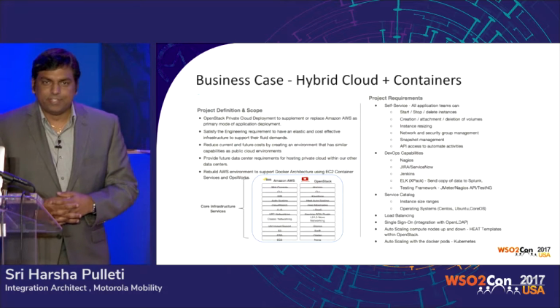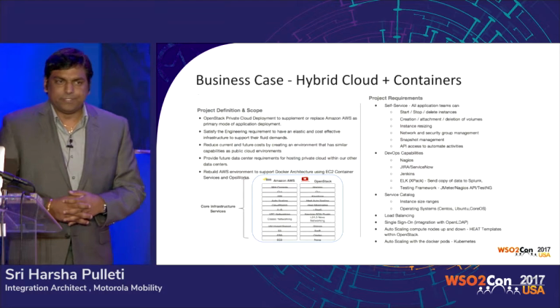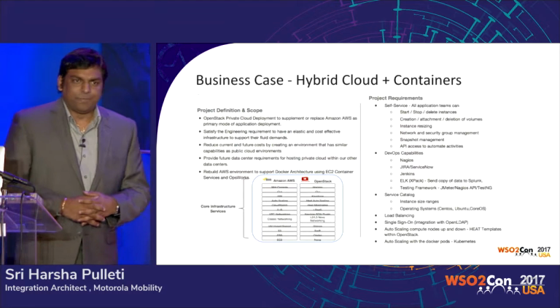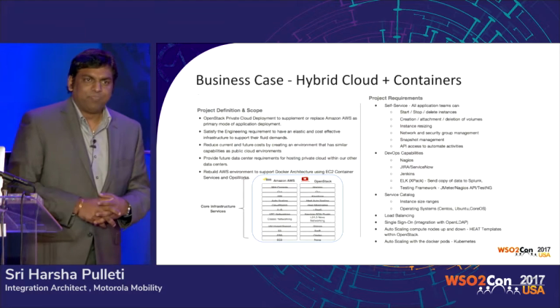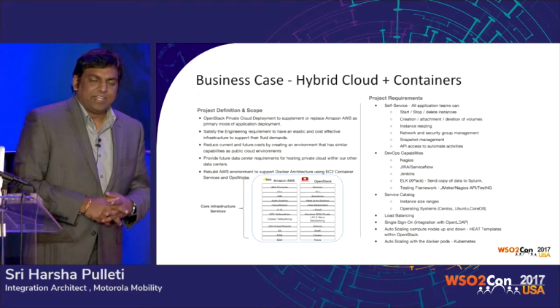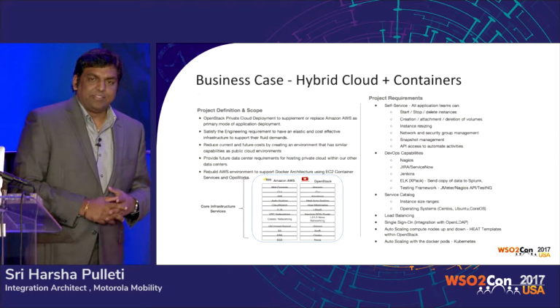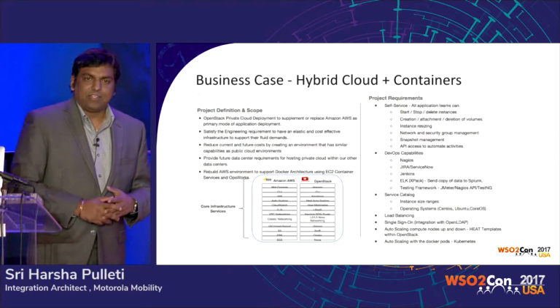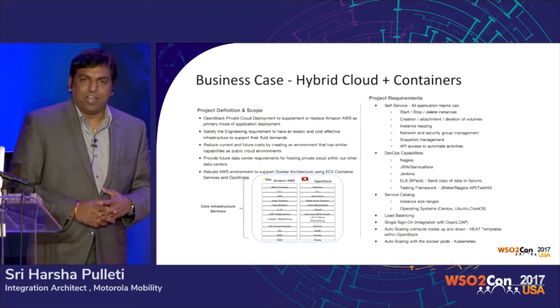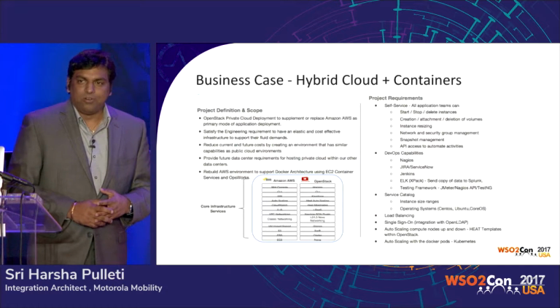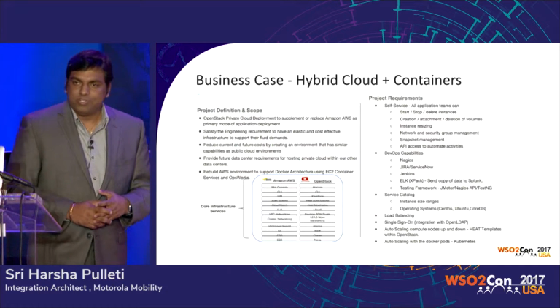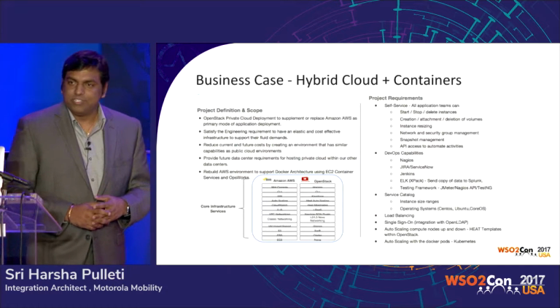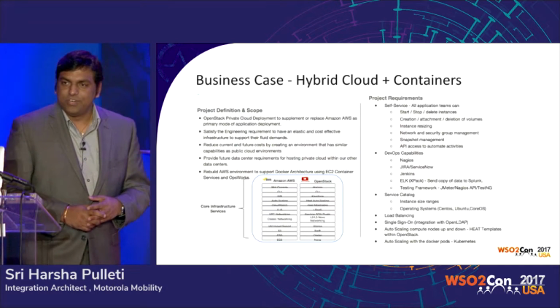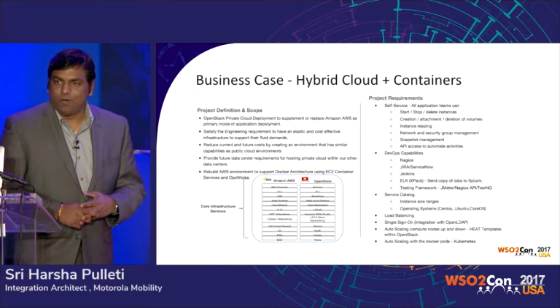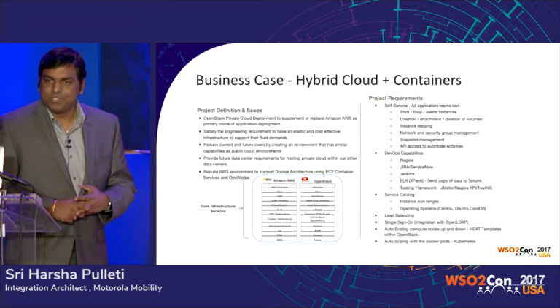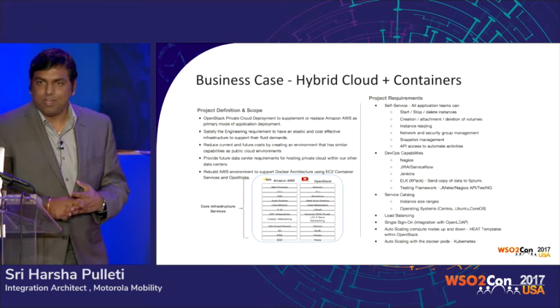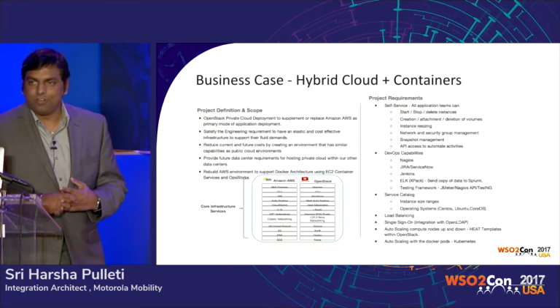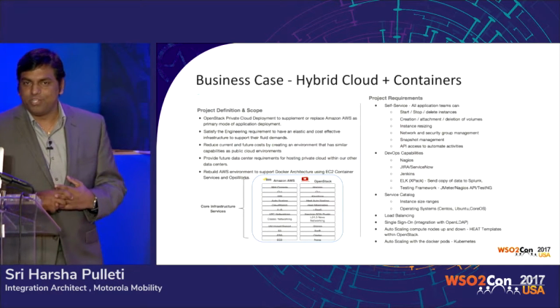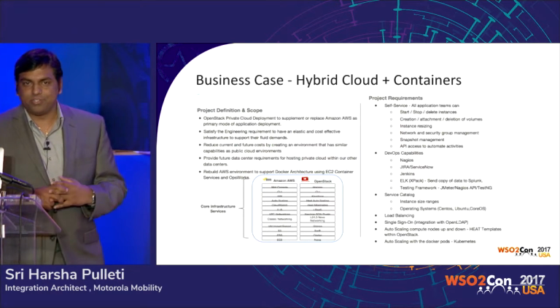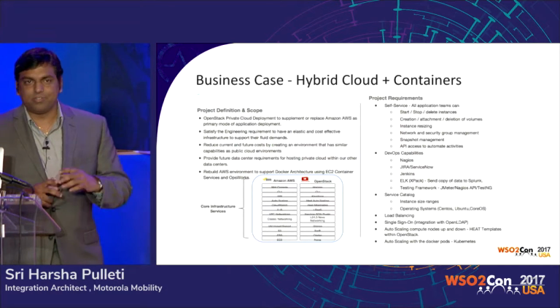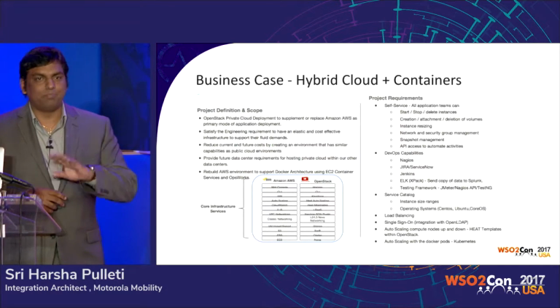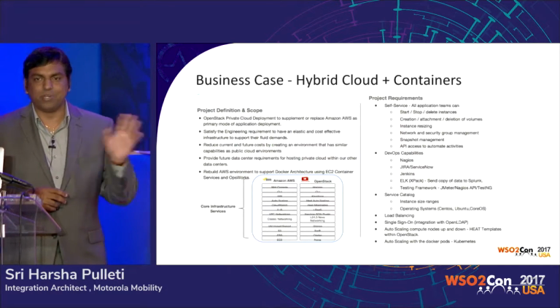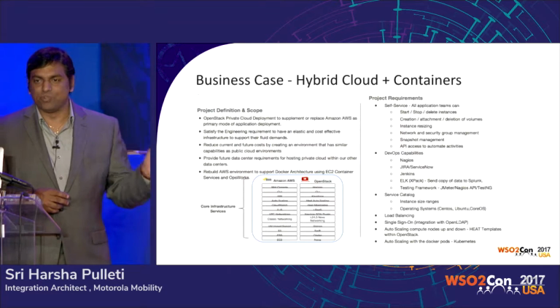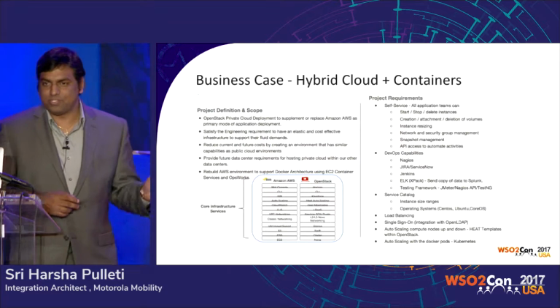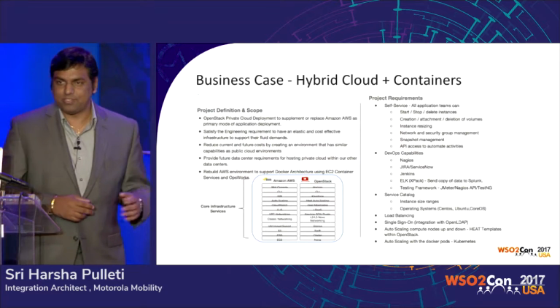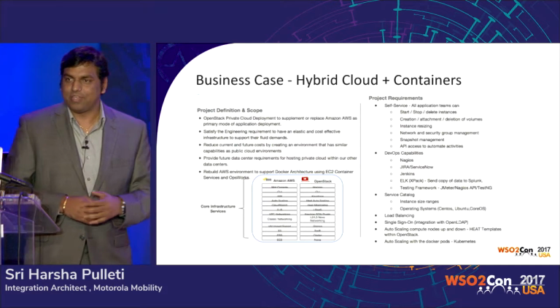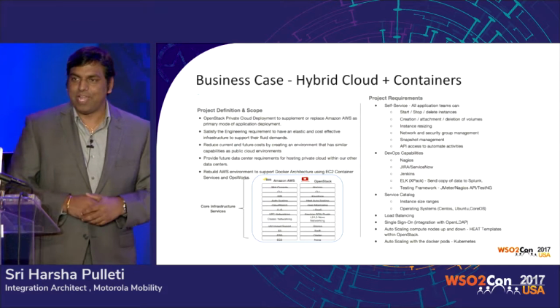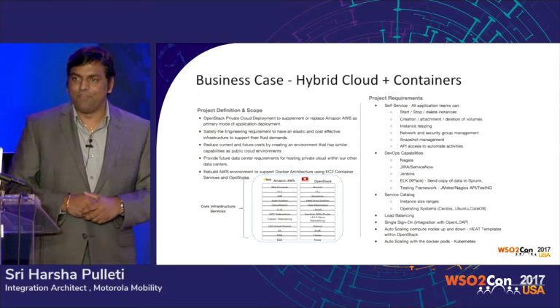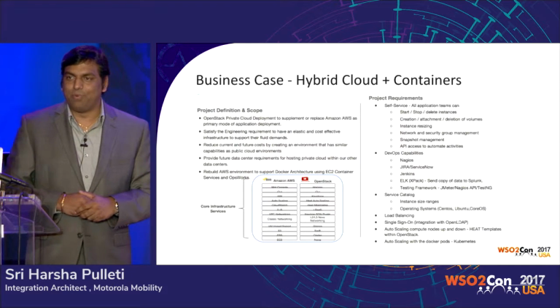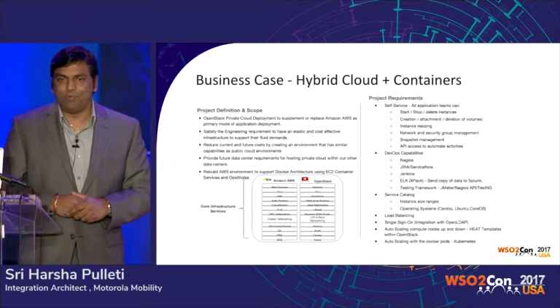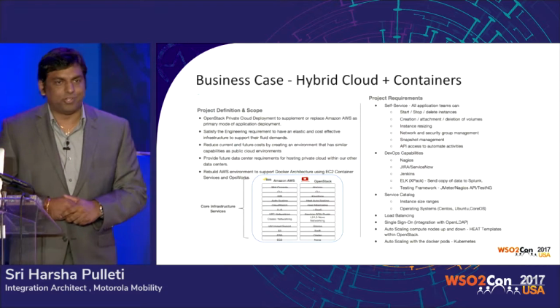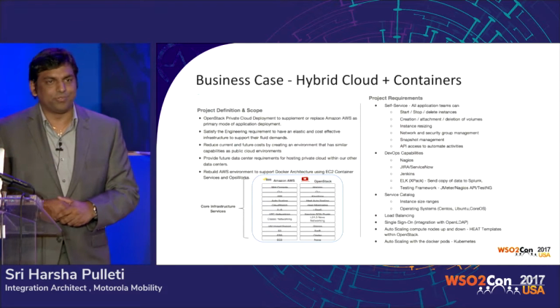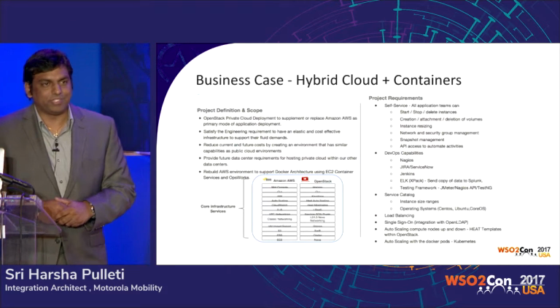Cloud, DevOps, automation — buzzwords. Everybody wants to use them.